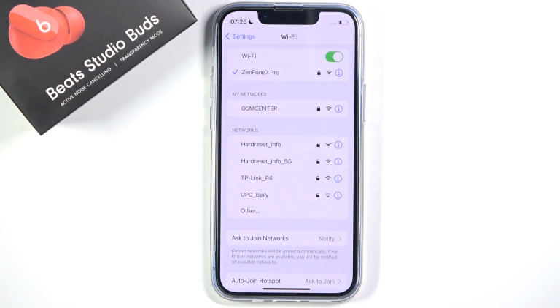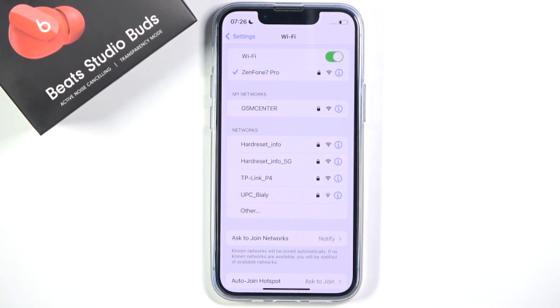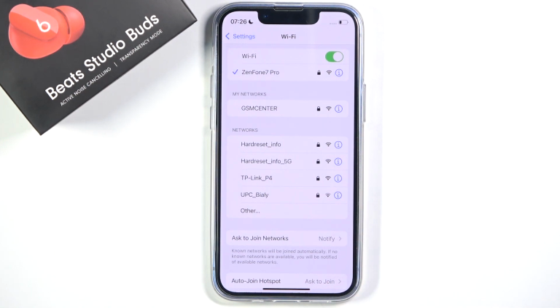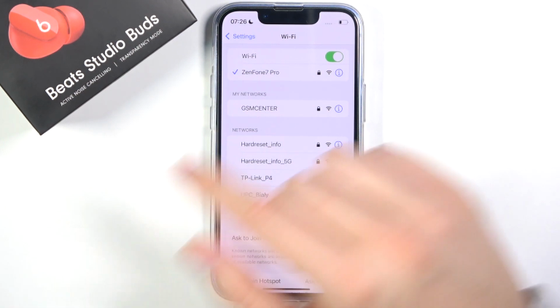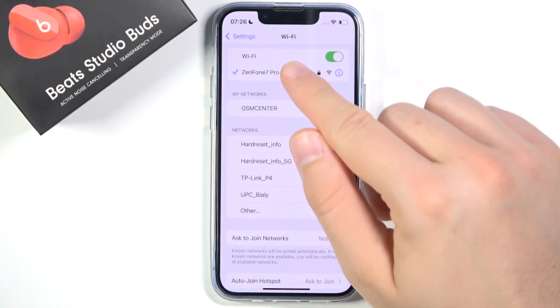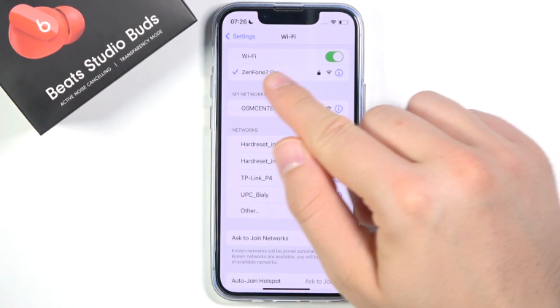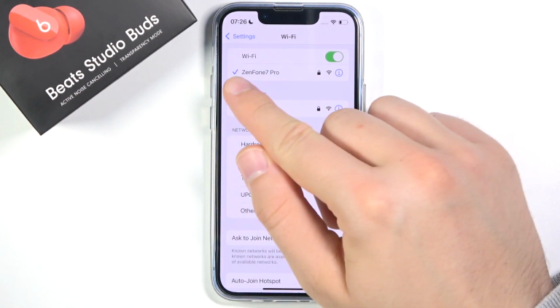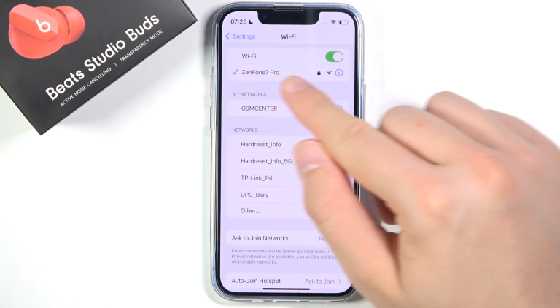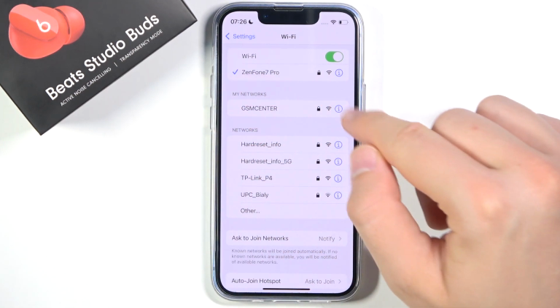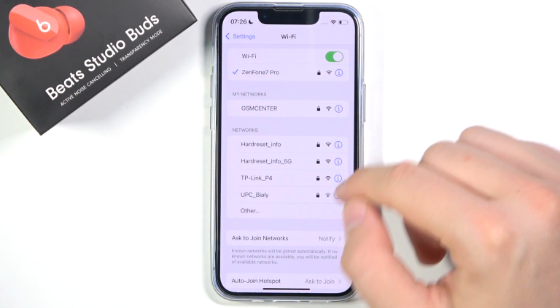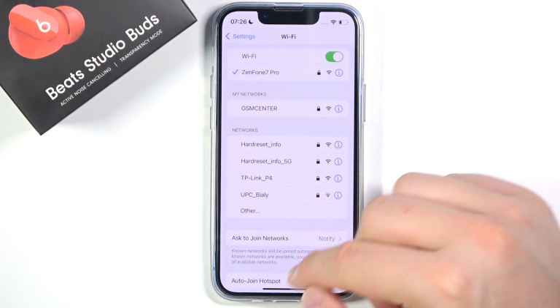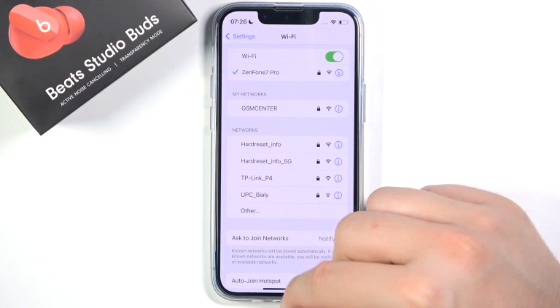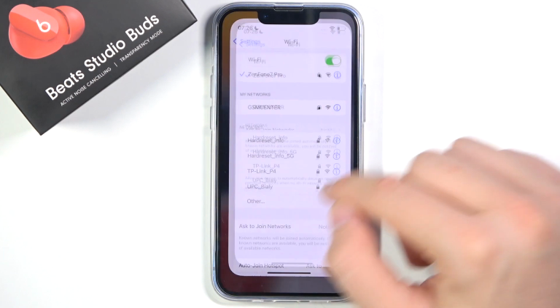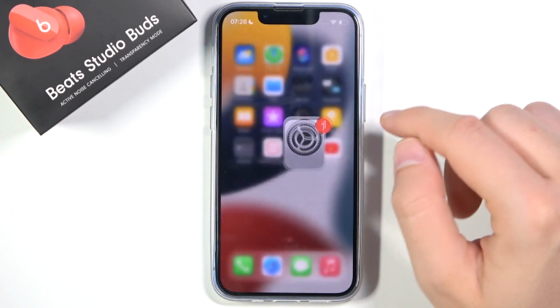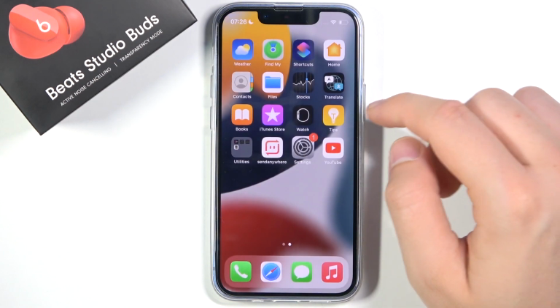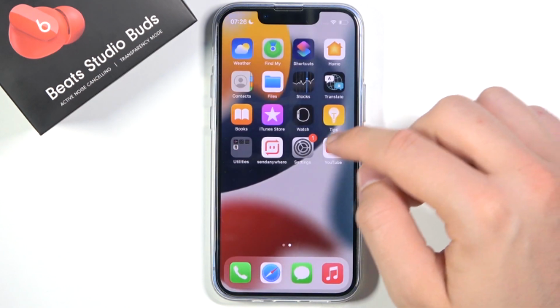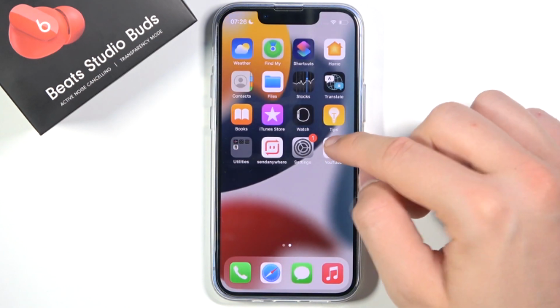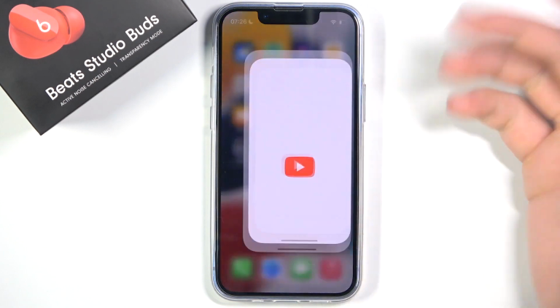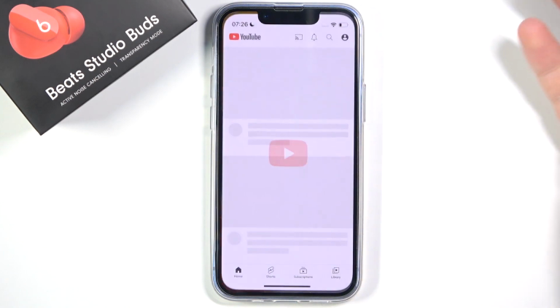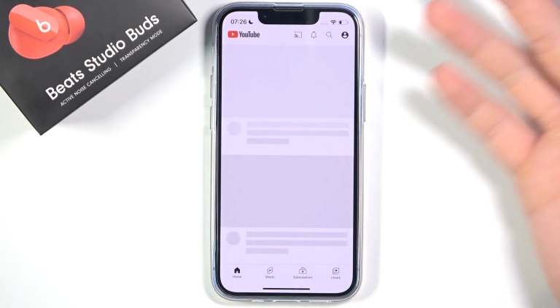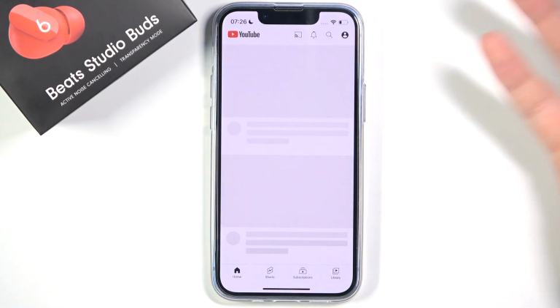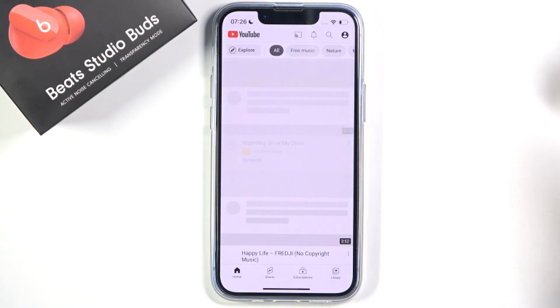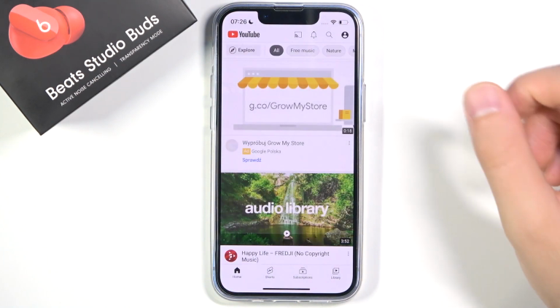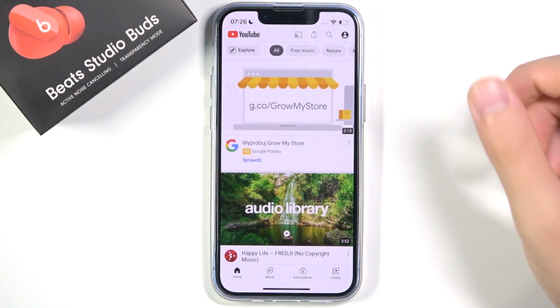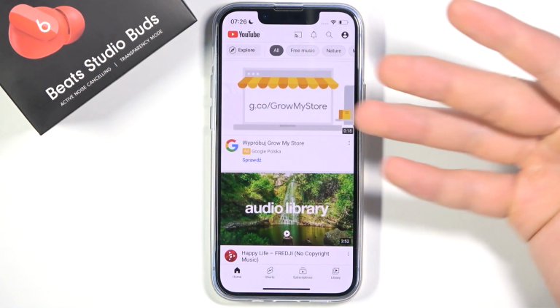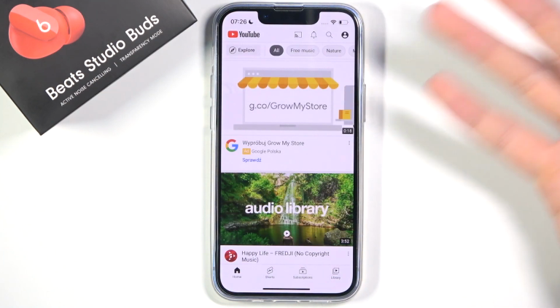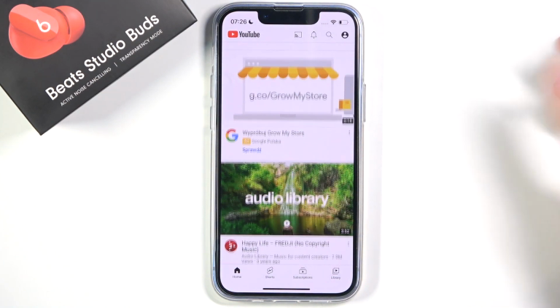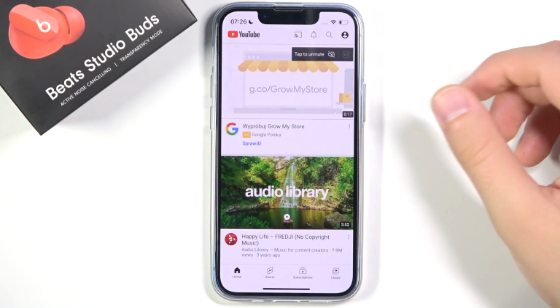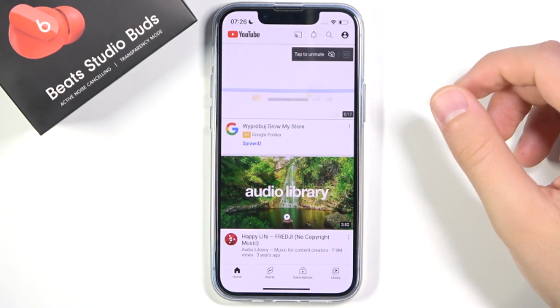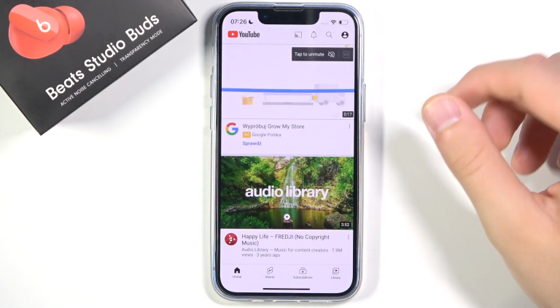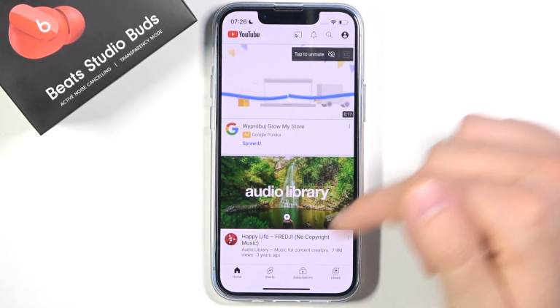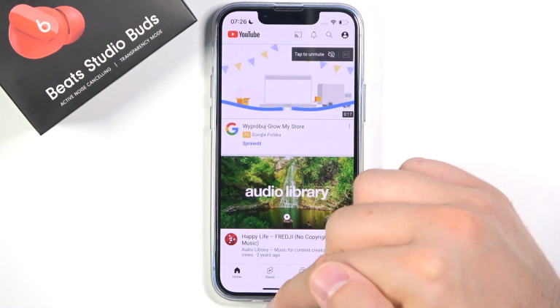As you can see, after a few moments we are successfully connected. For example, we can open YouTube — as you can see, we are online.